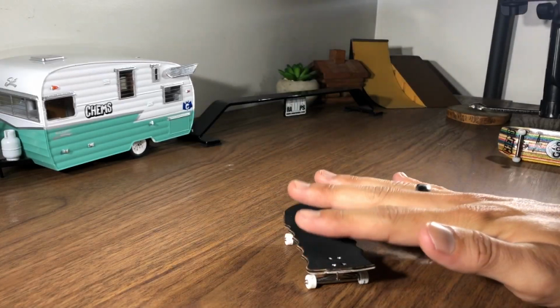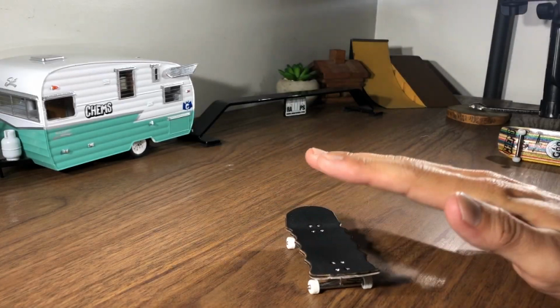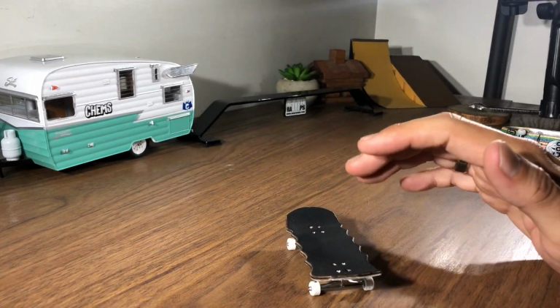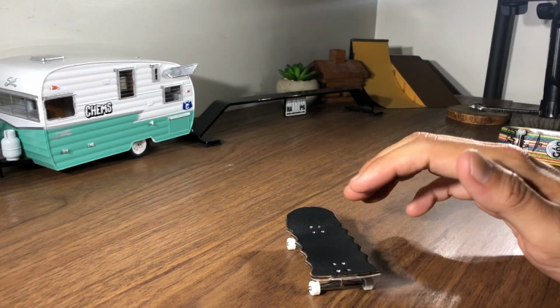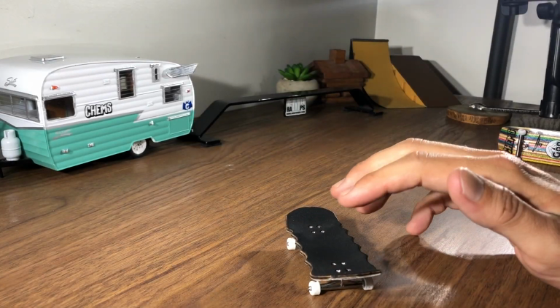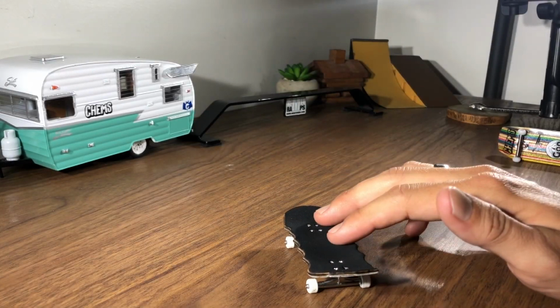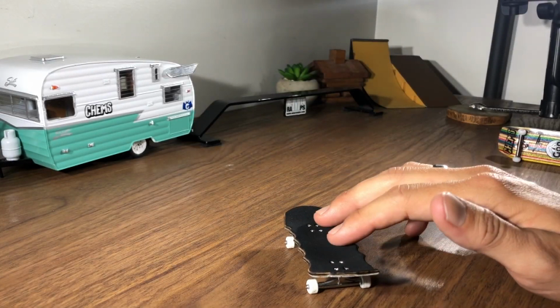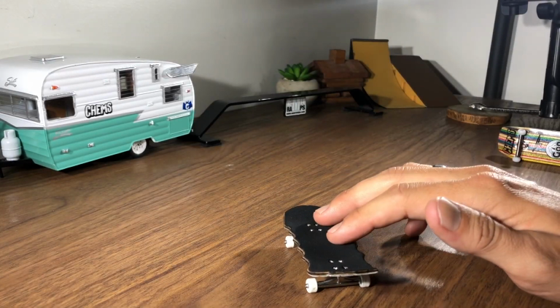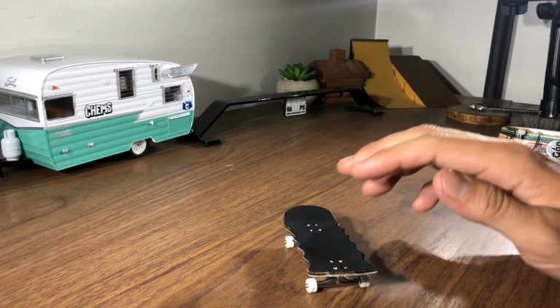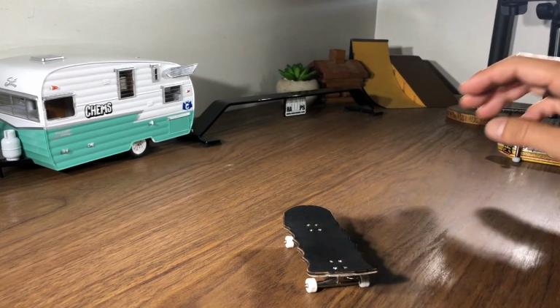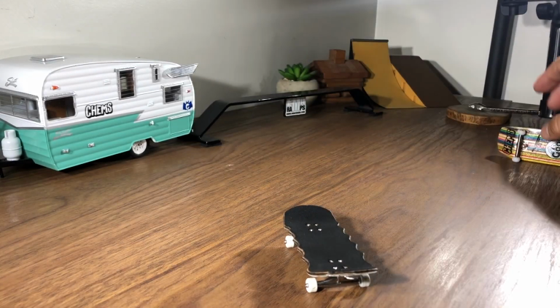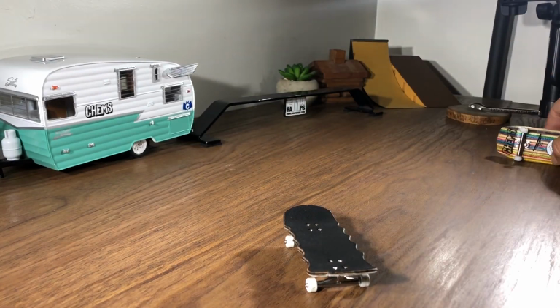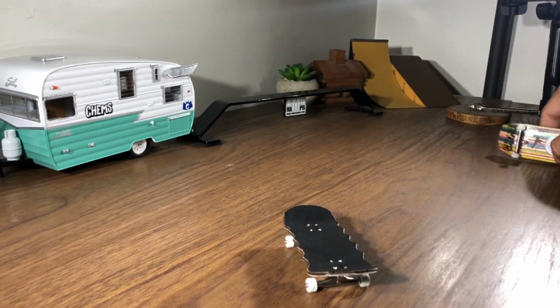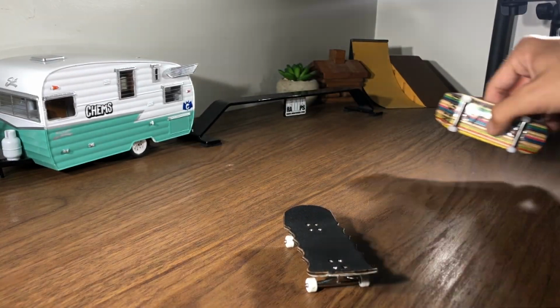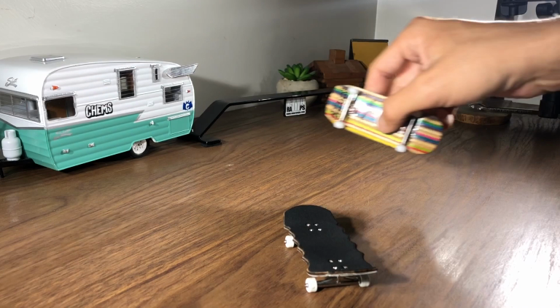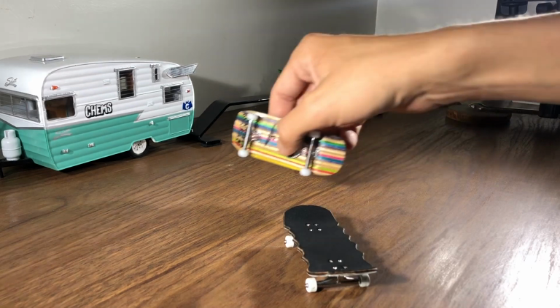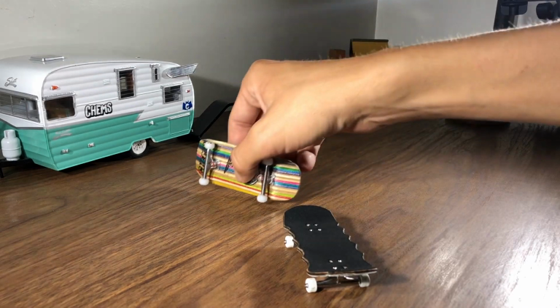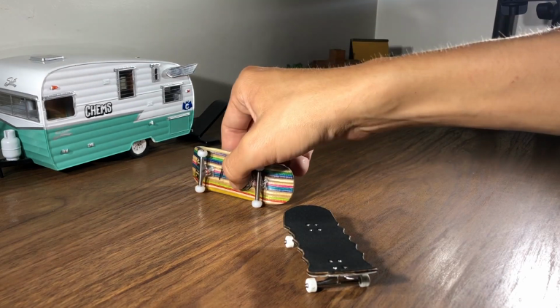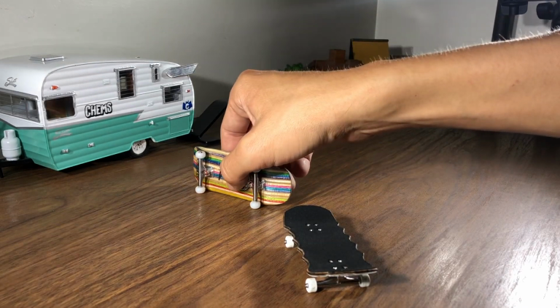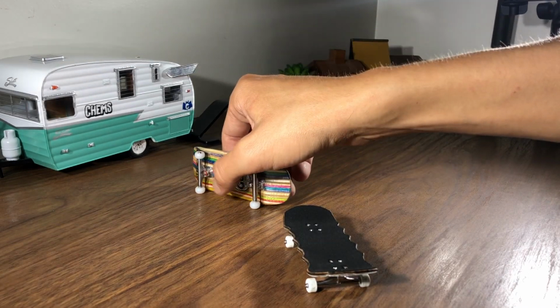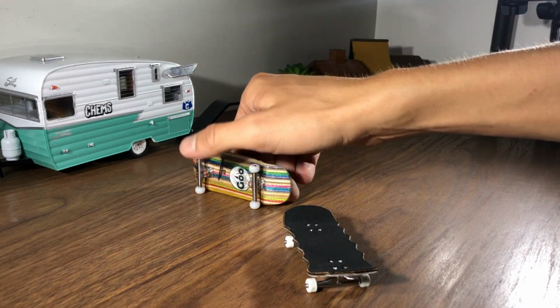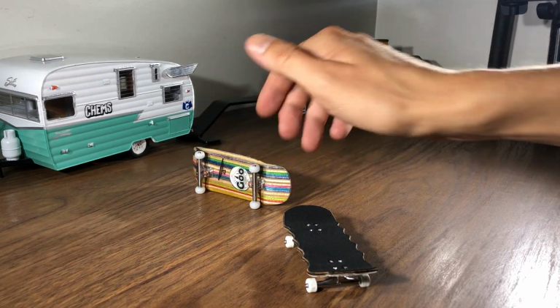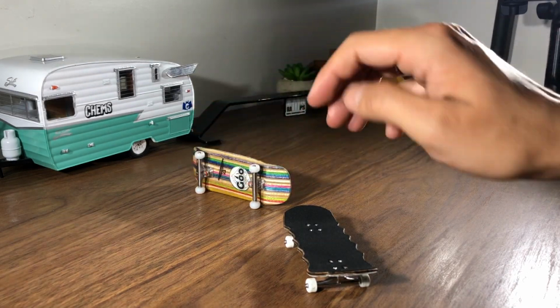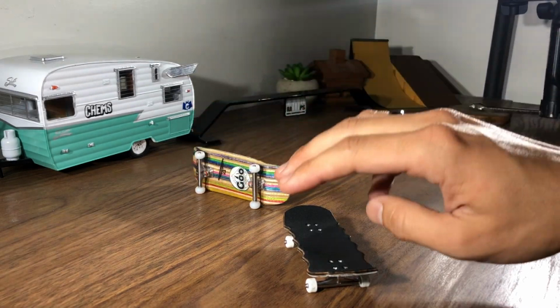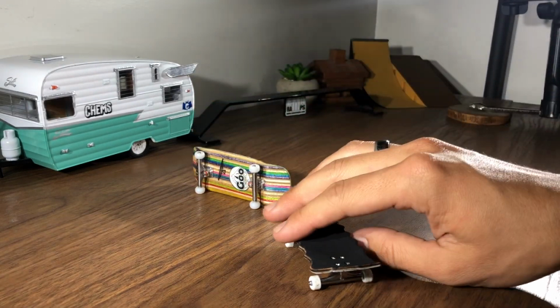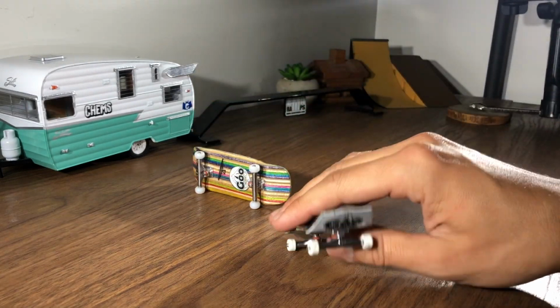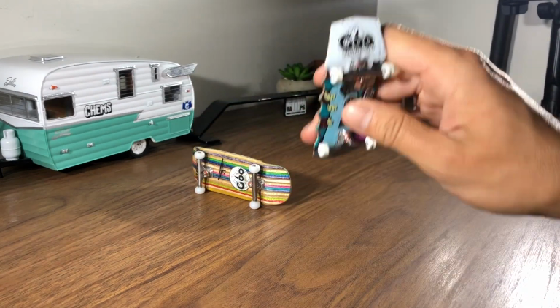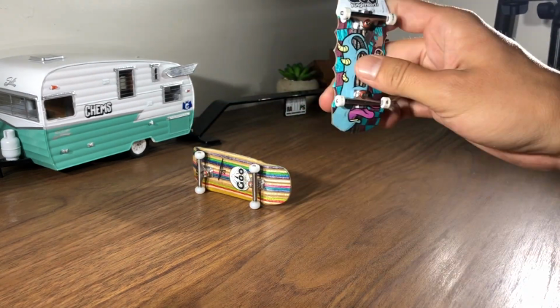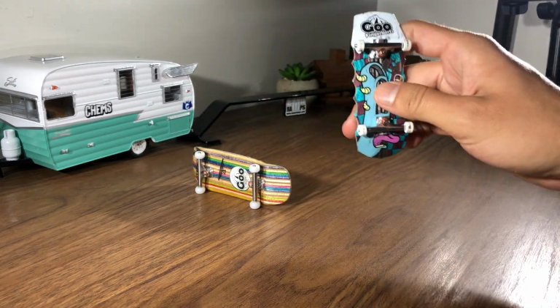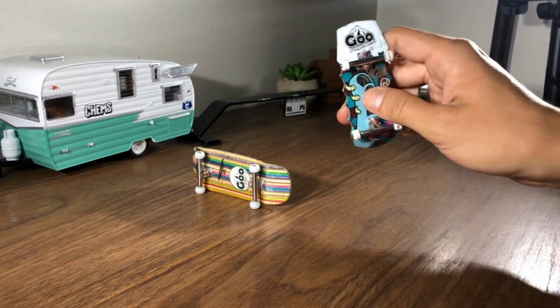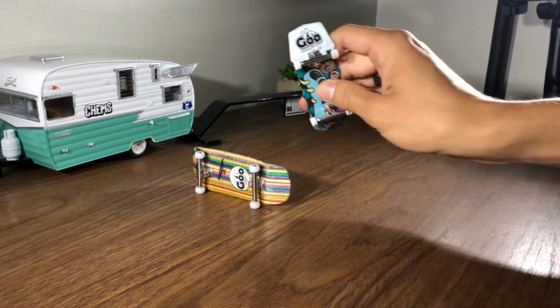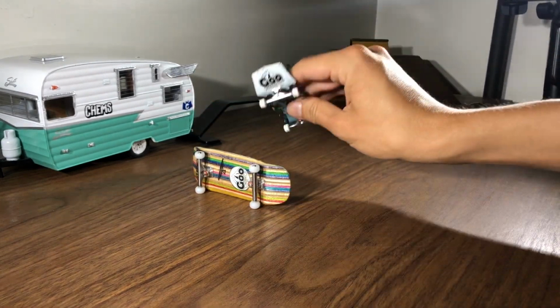Once you start getting your board off the ground, I suggest putting something a little bit bigger in front of it just to improve your ollie.